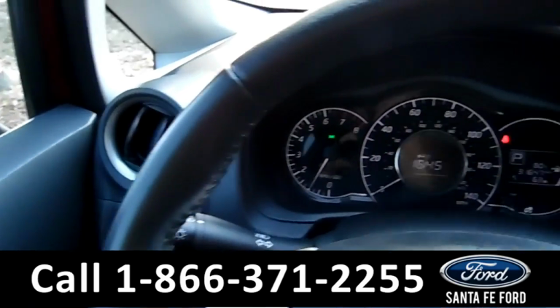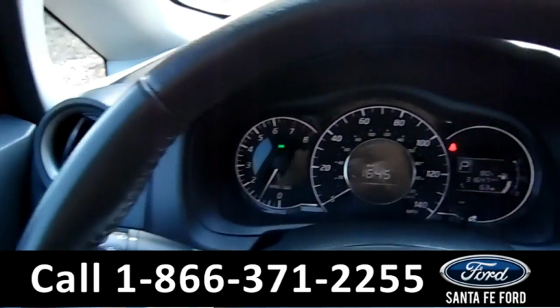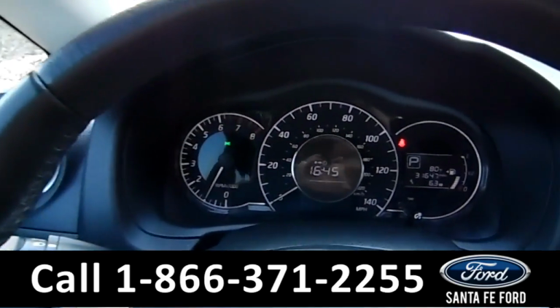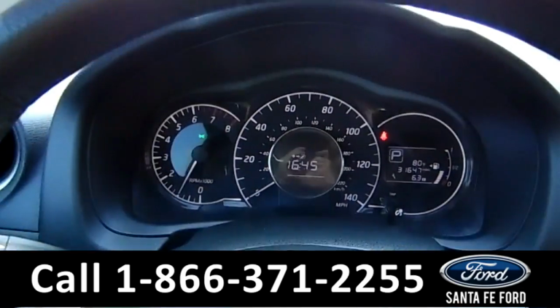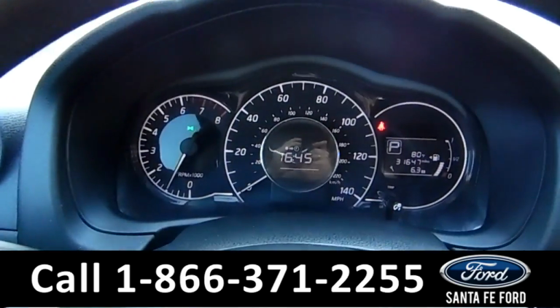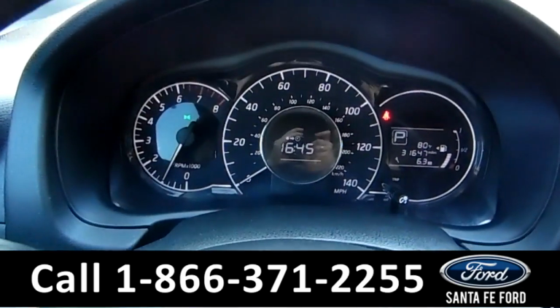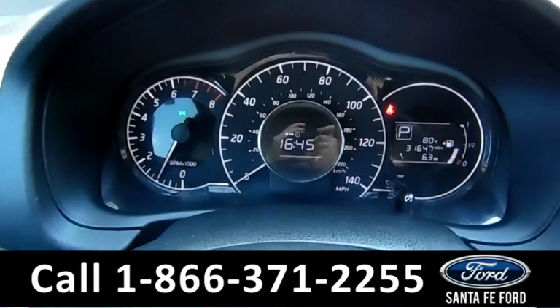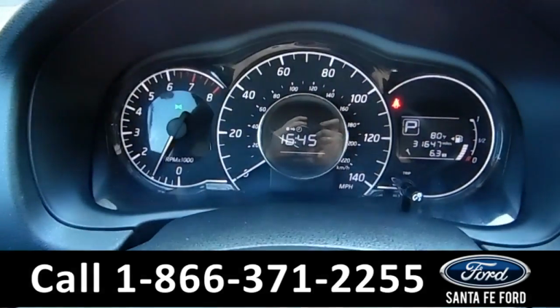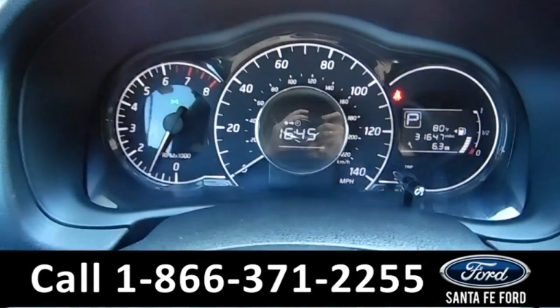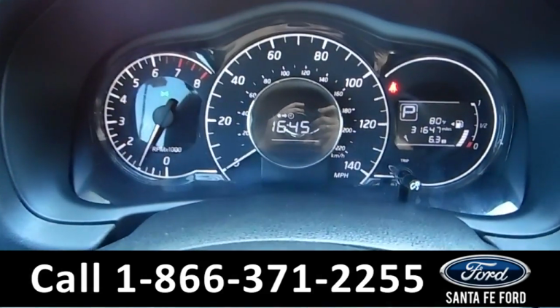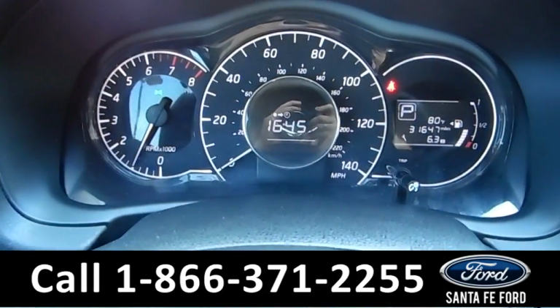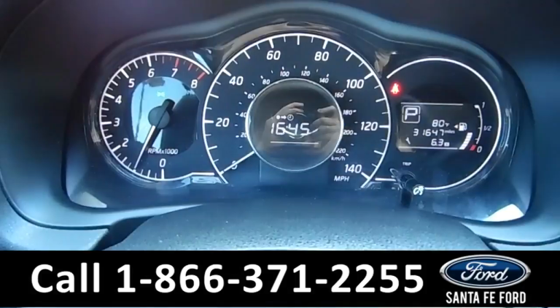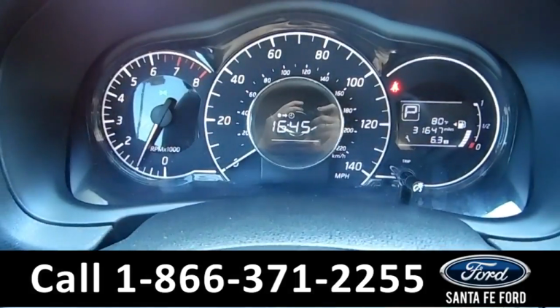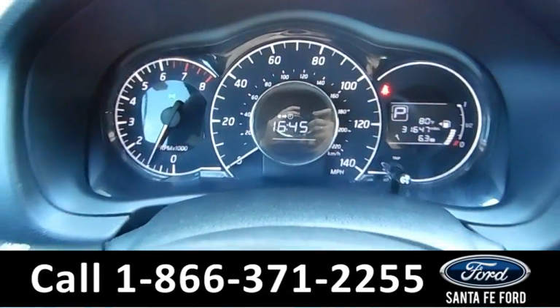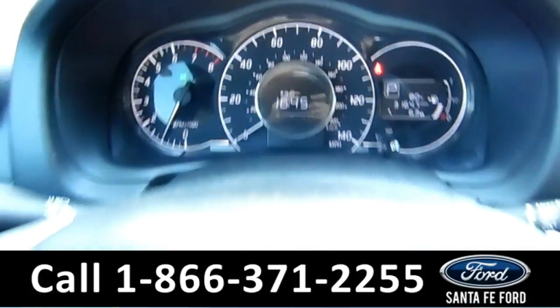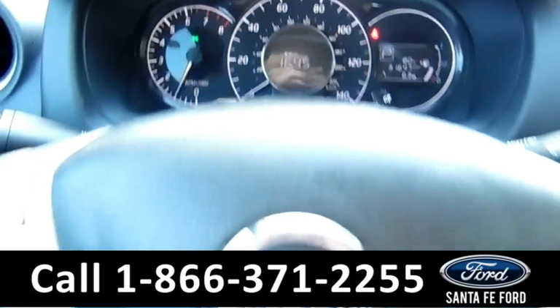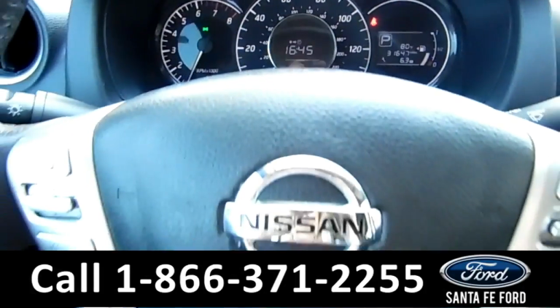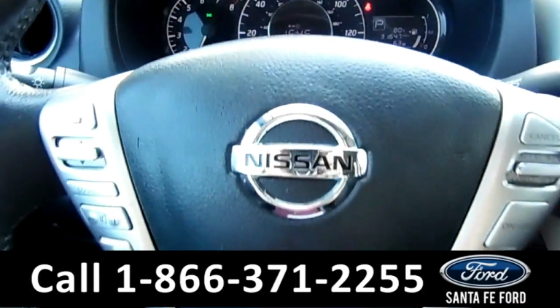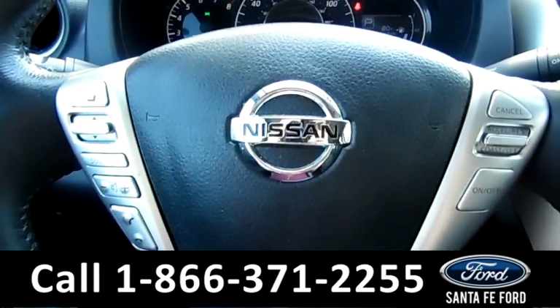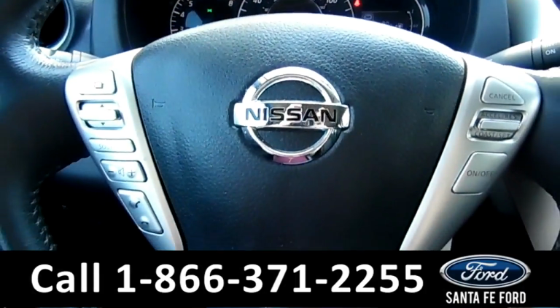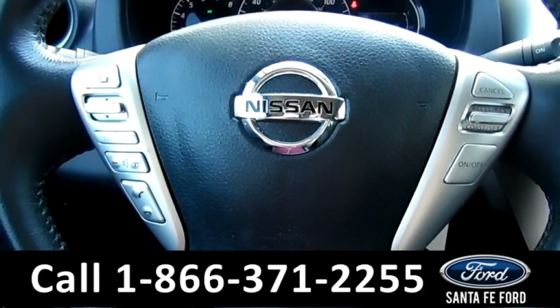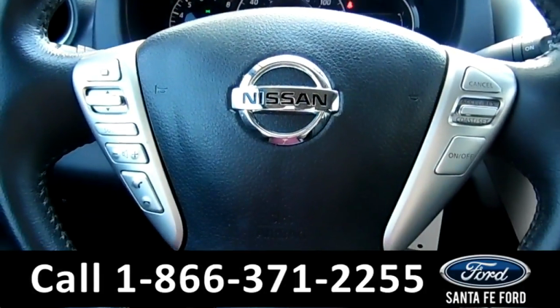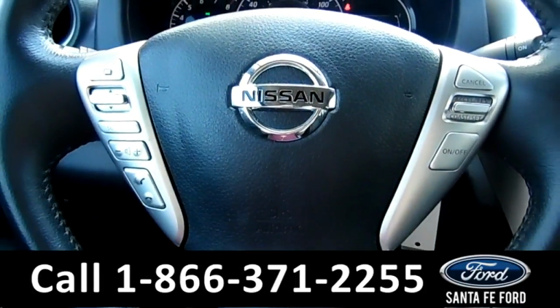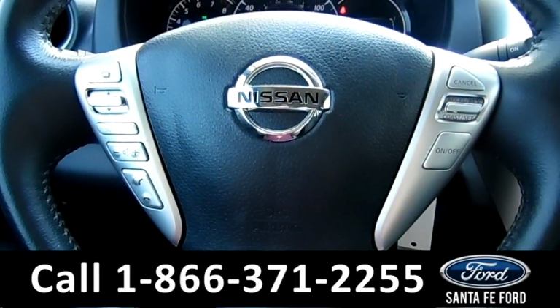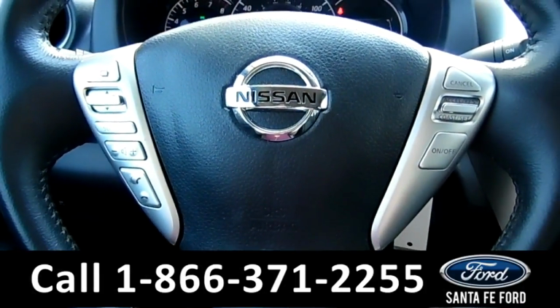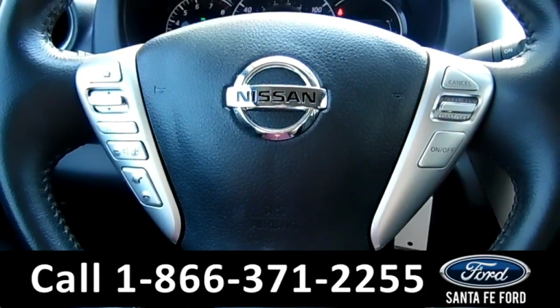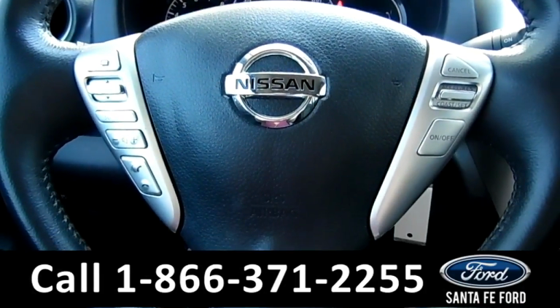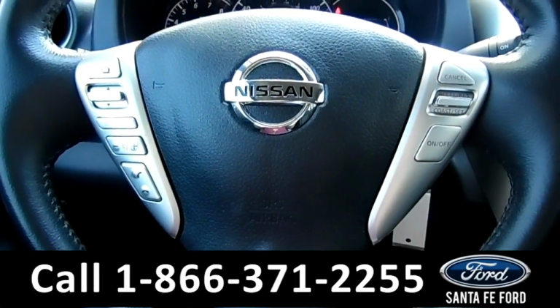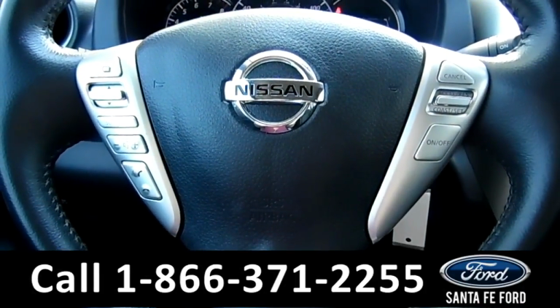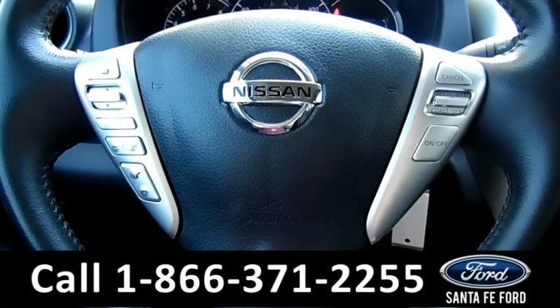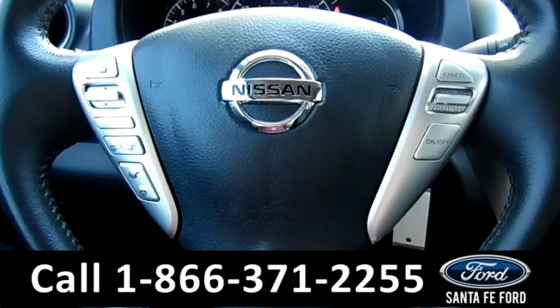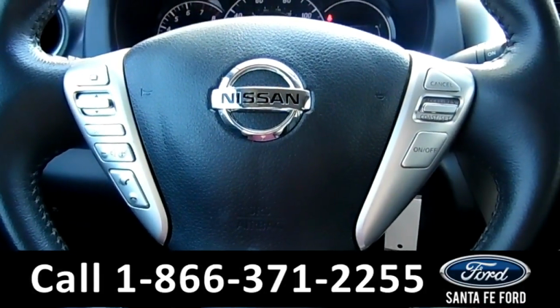Here's a quick look at the dash. This steering wheel has Bluetooth, media, and cruise controls.